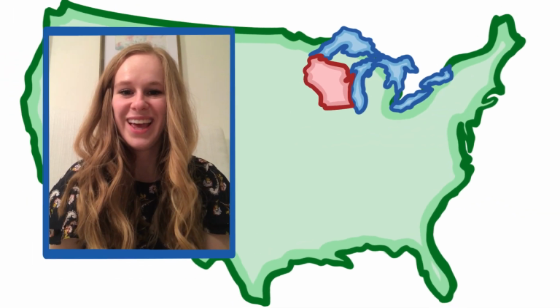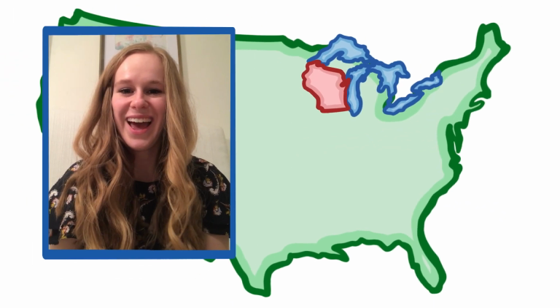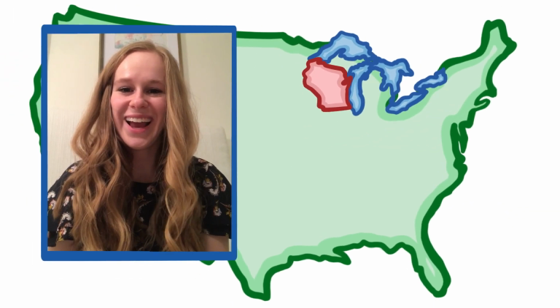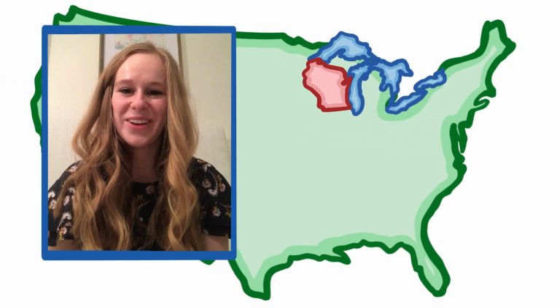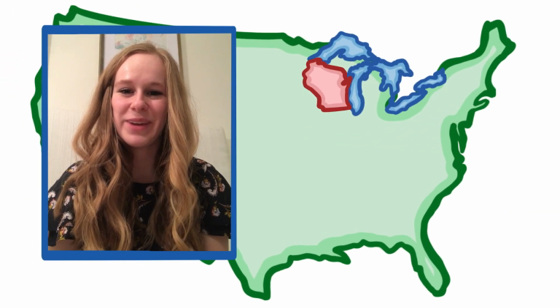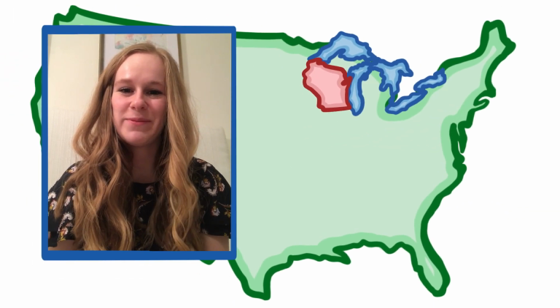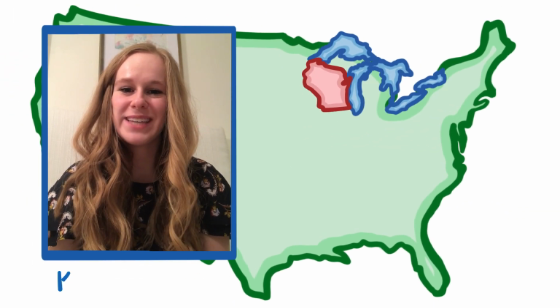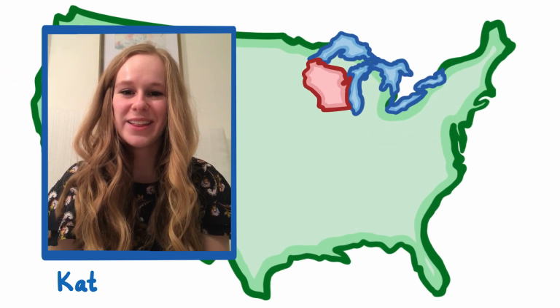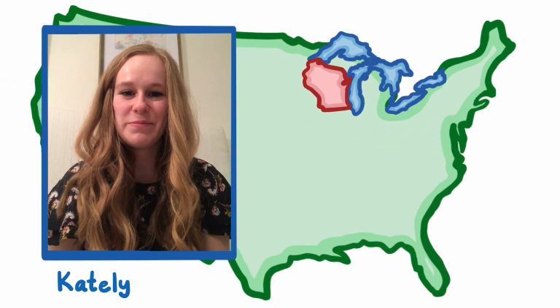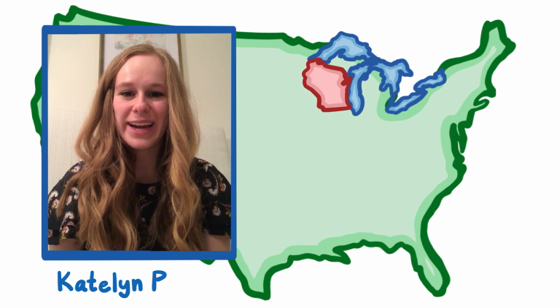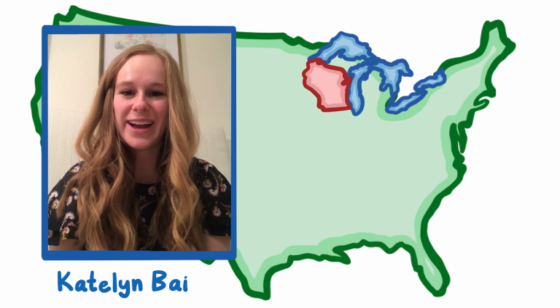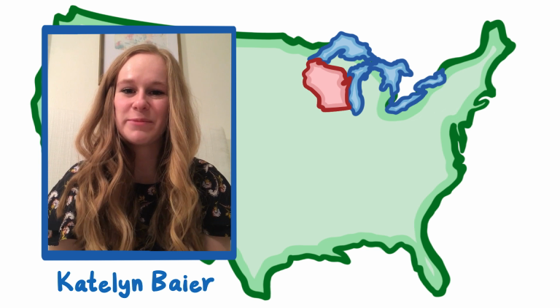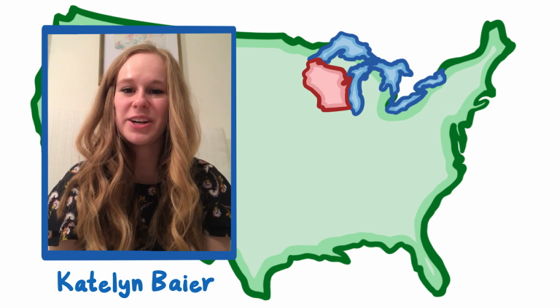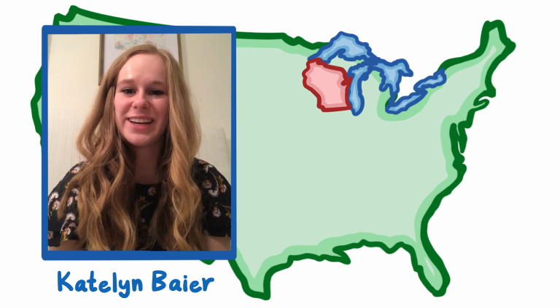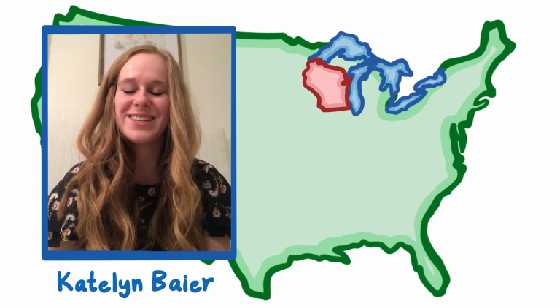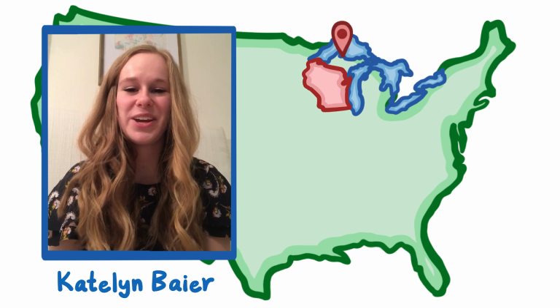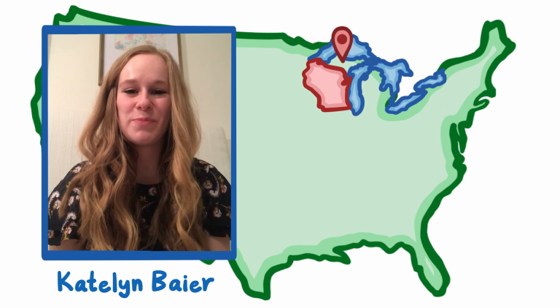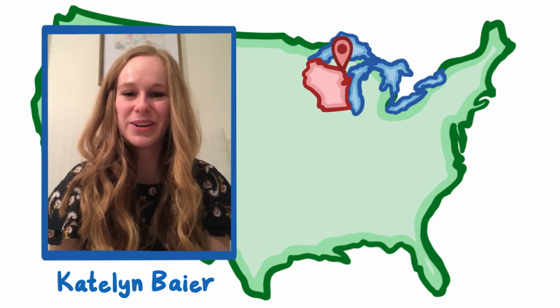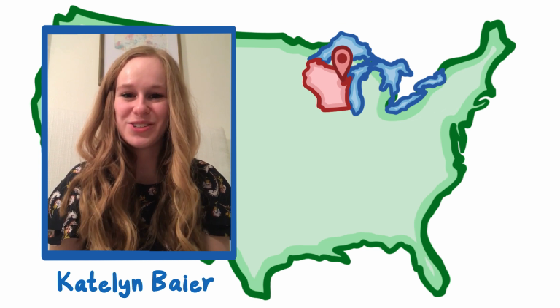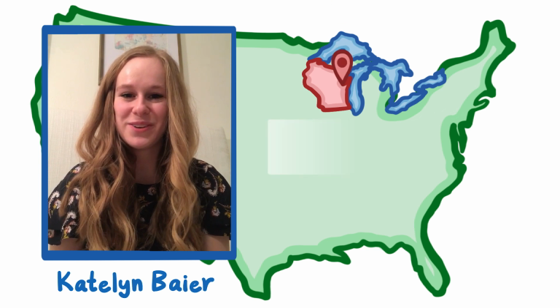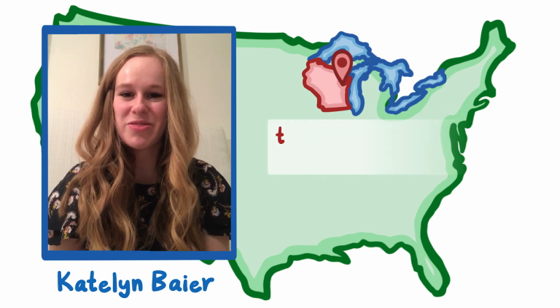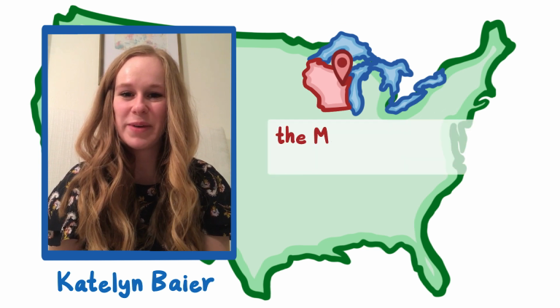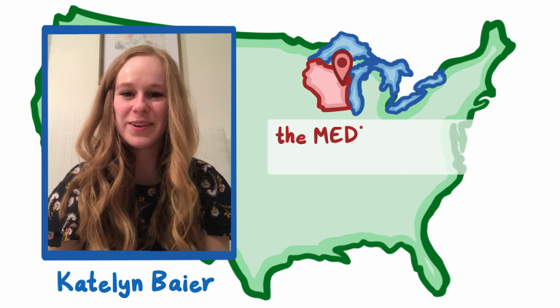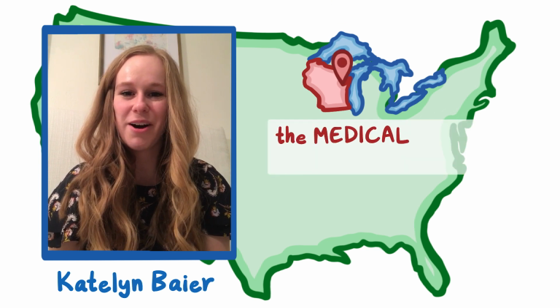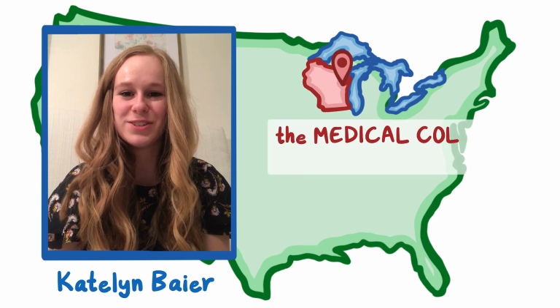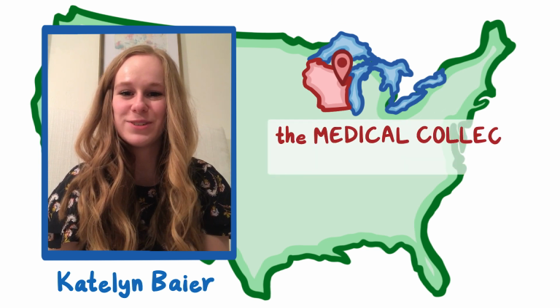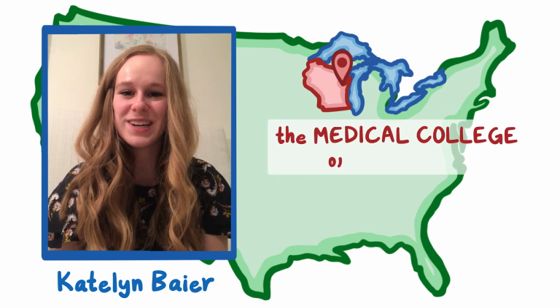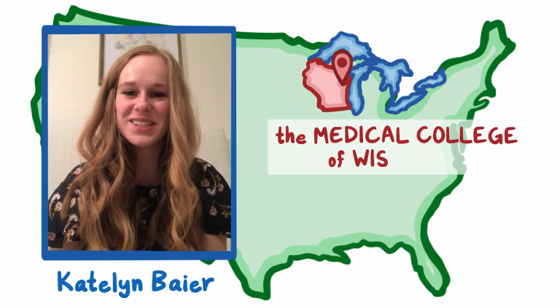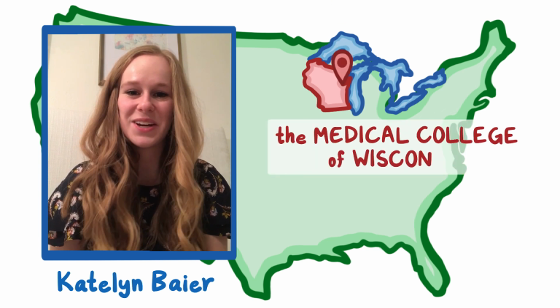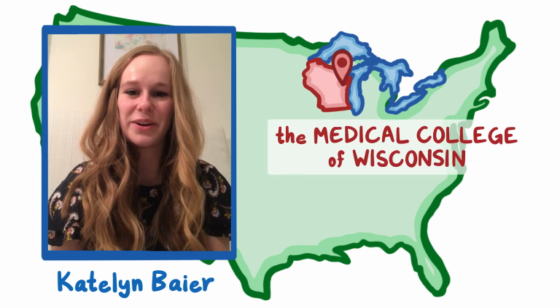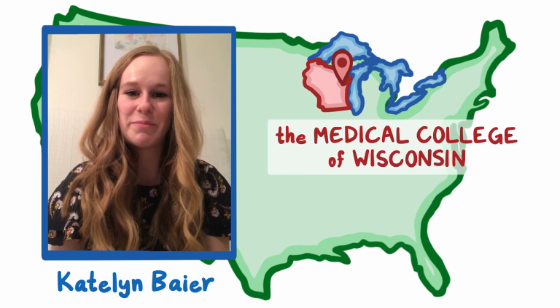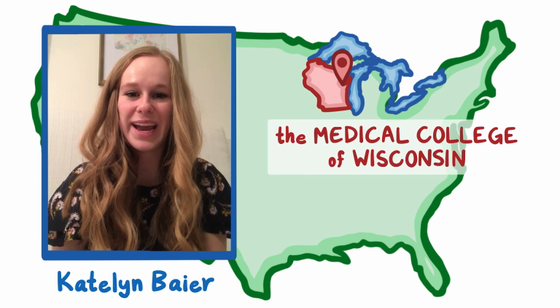Hi, my name is Caitlin Beyer and I'm currently a second year medical student at the Medical College of Wisconsin in Green Bay.